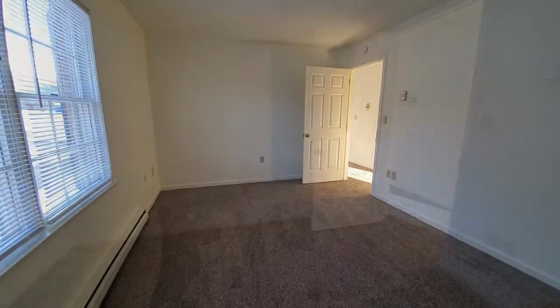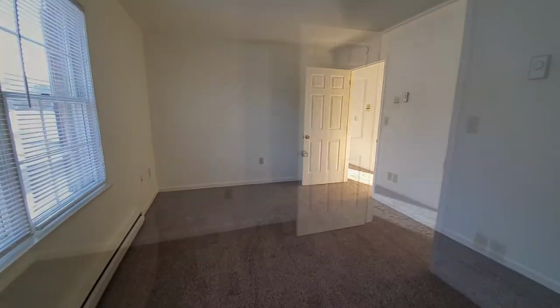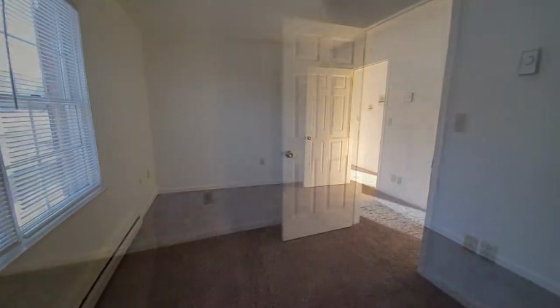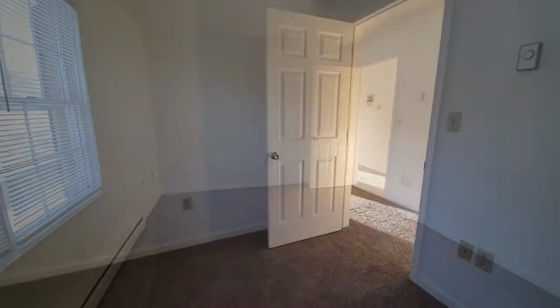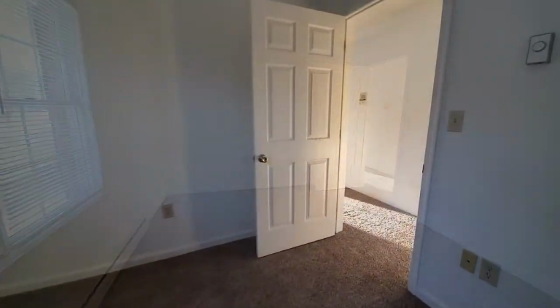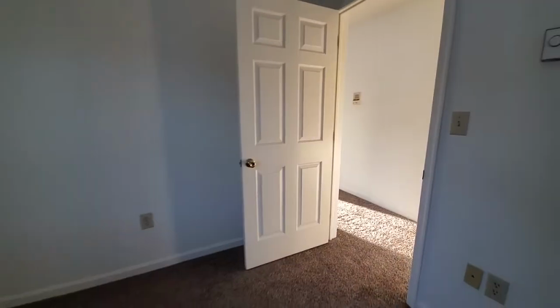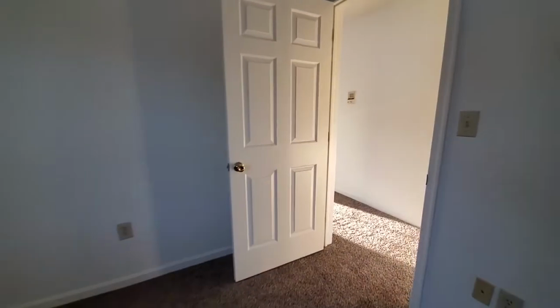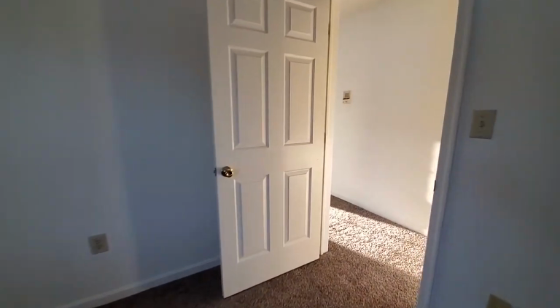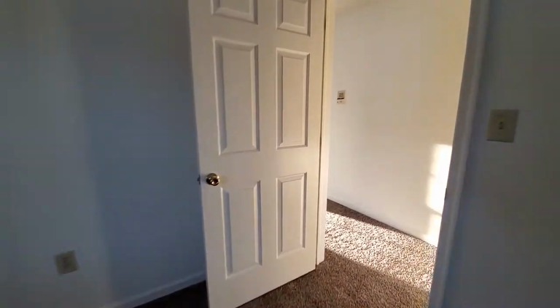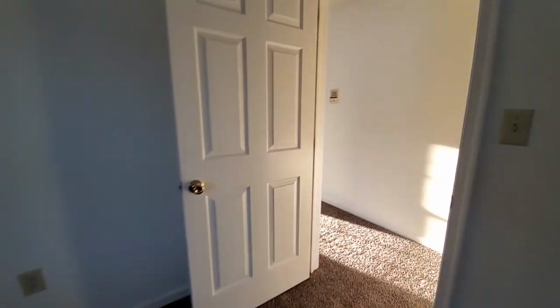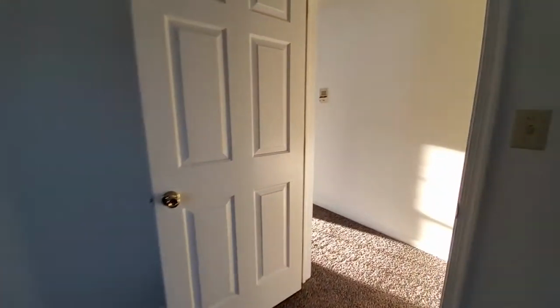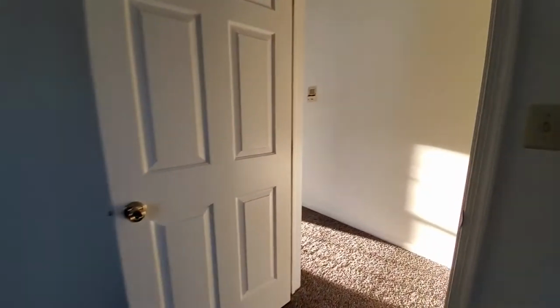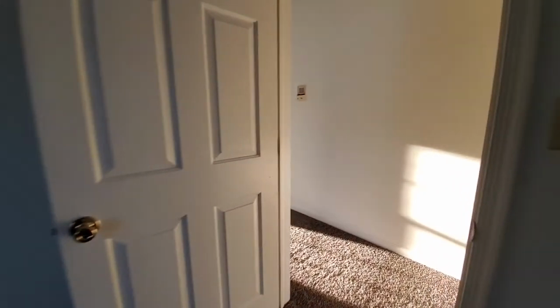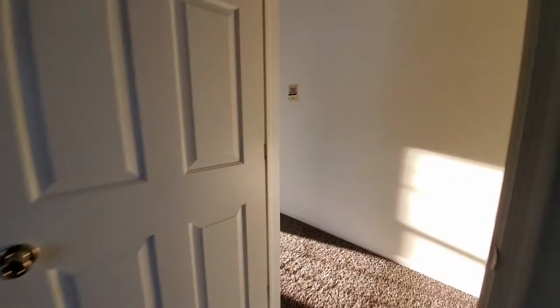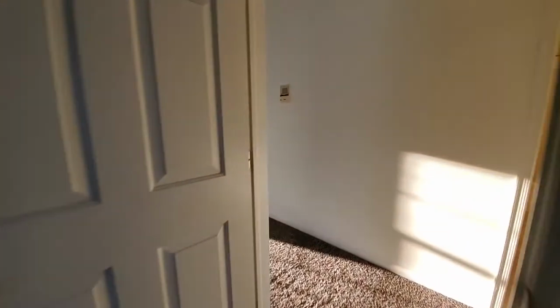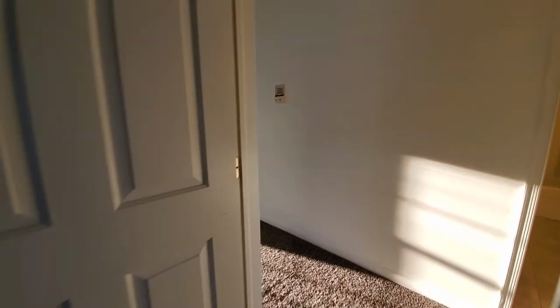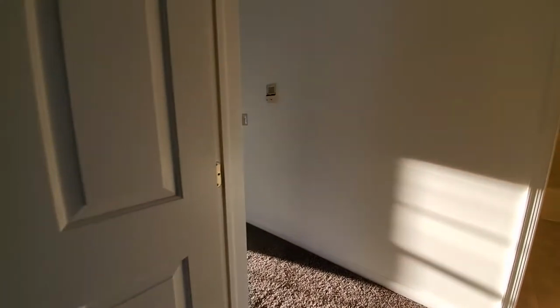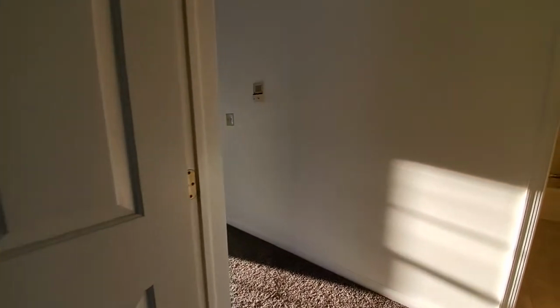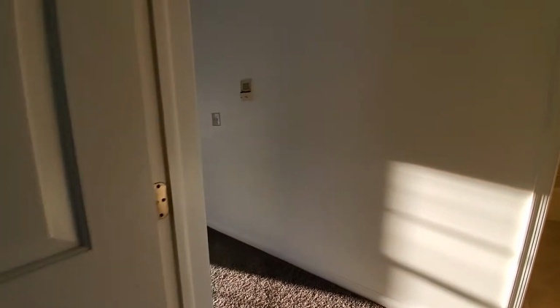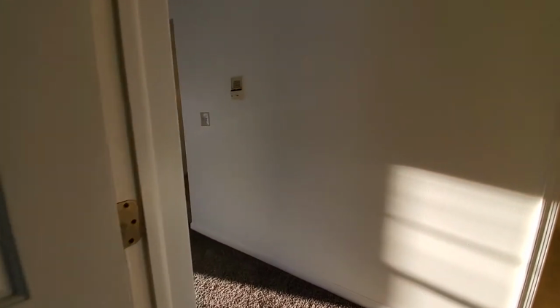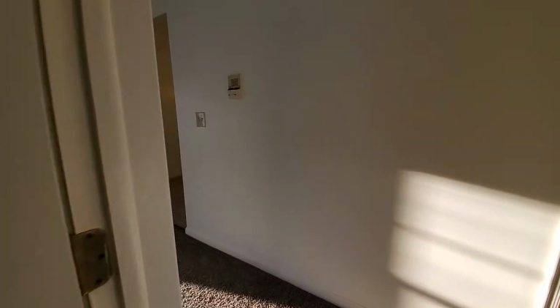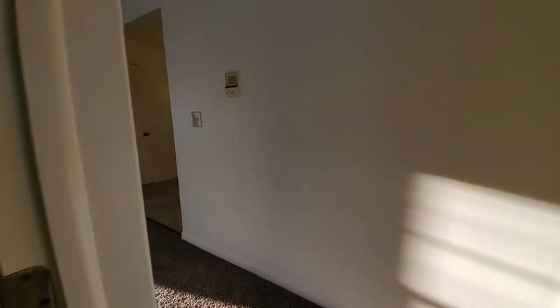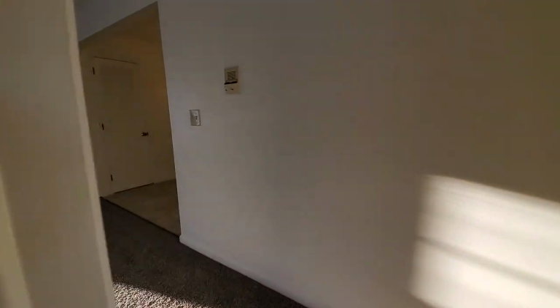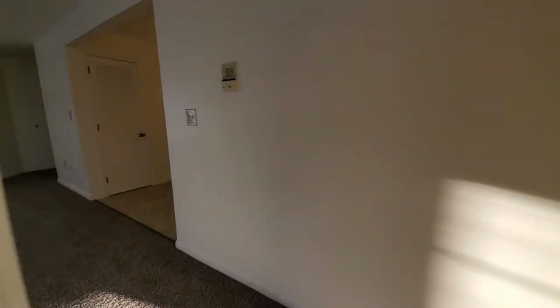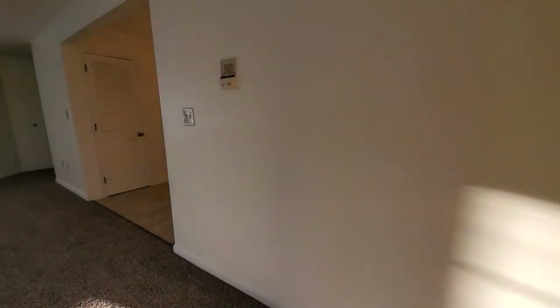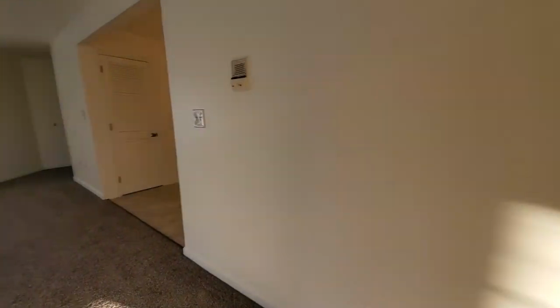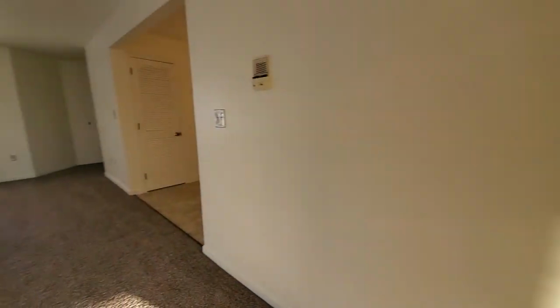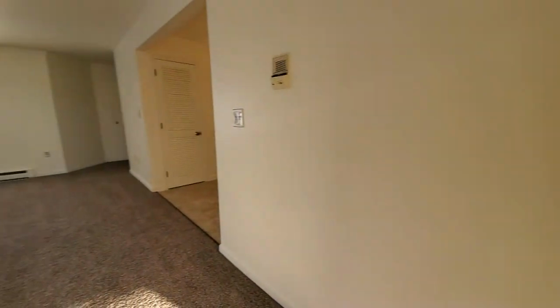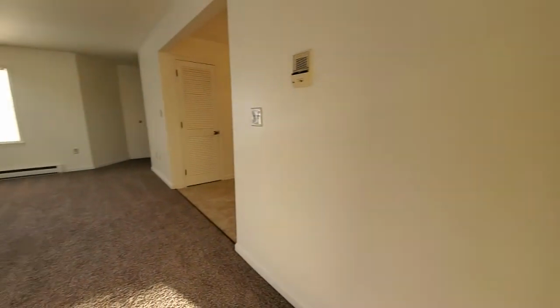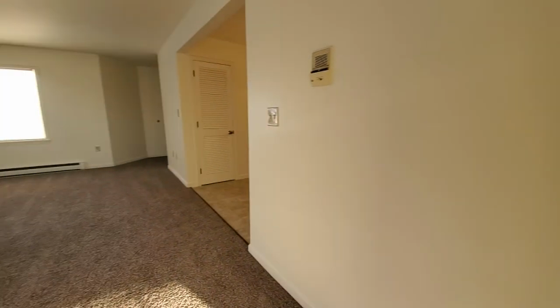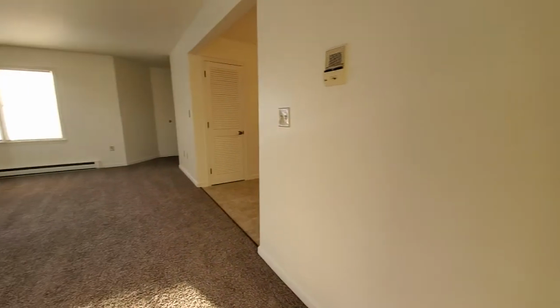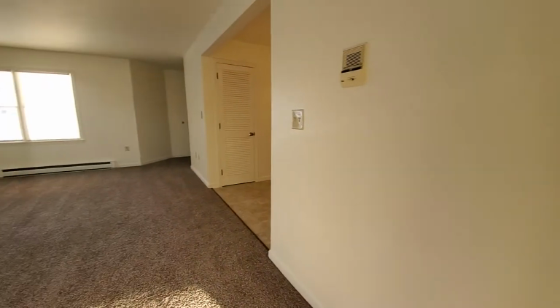Let's make our way down the hall. Note that all the carpet in this home is brand new.